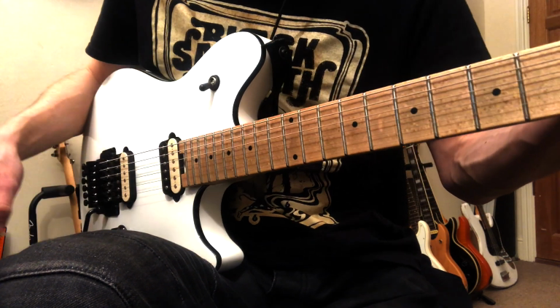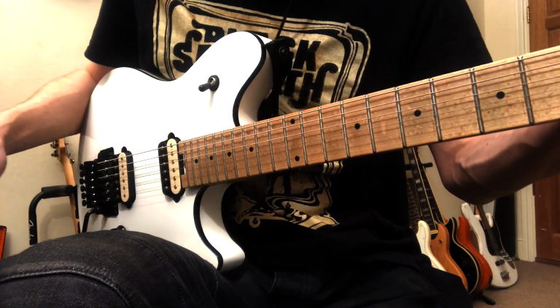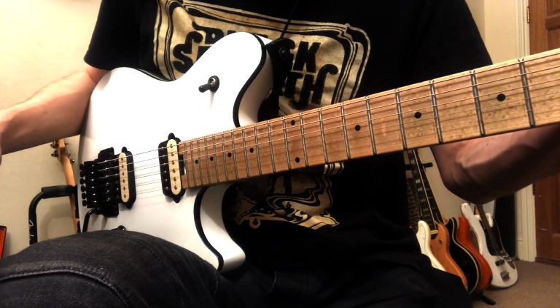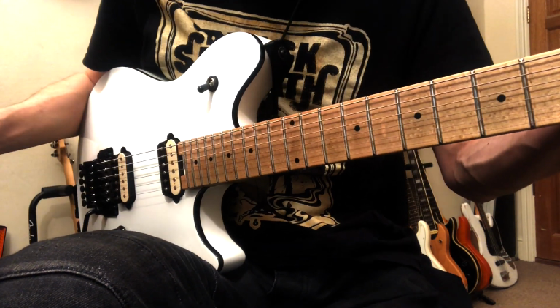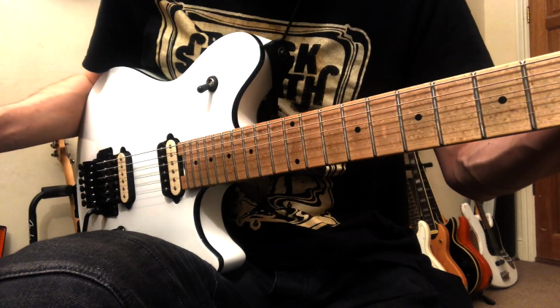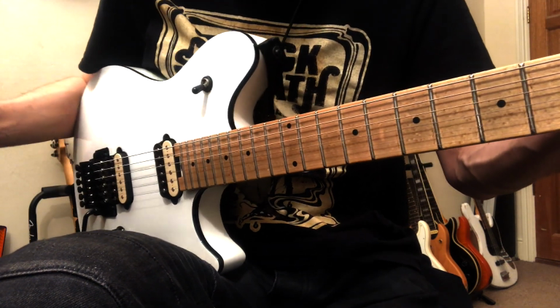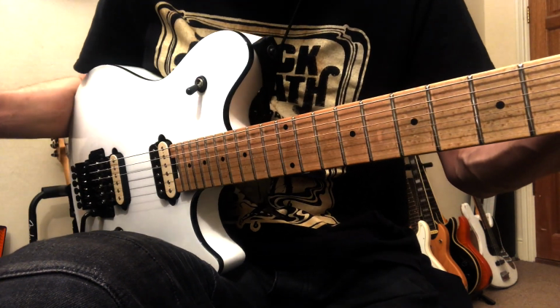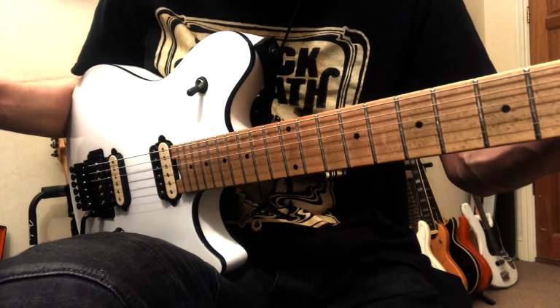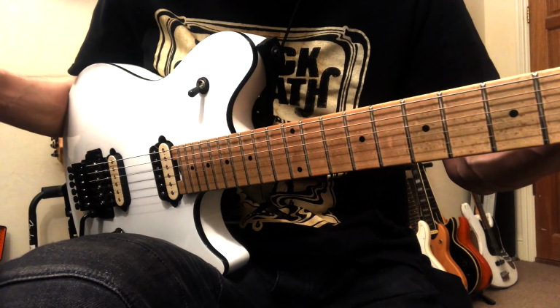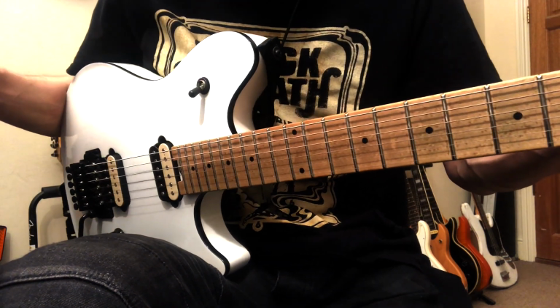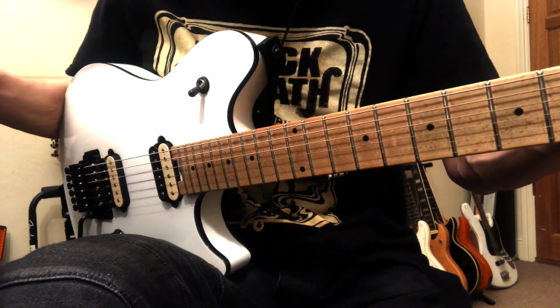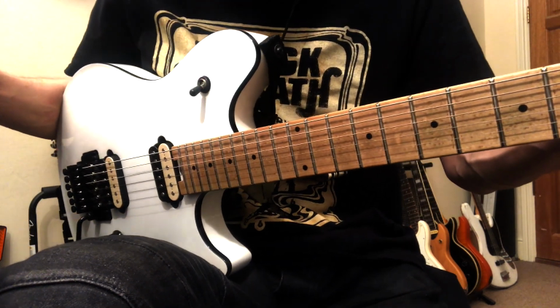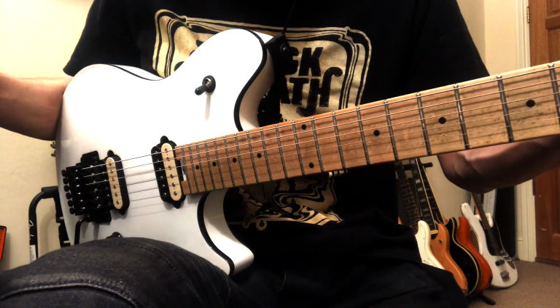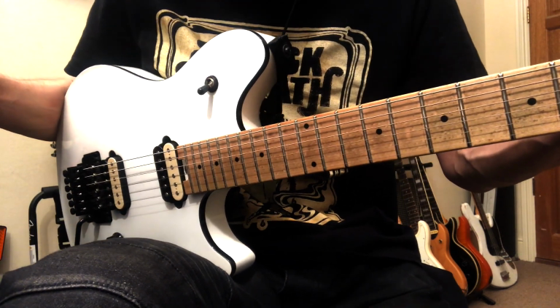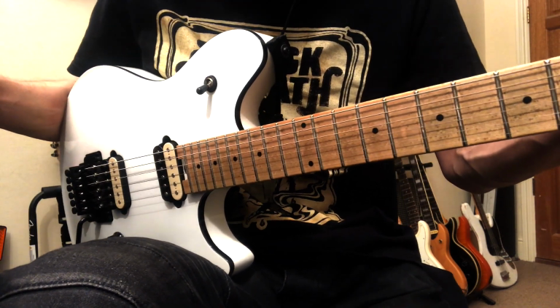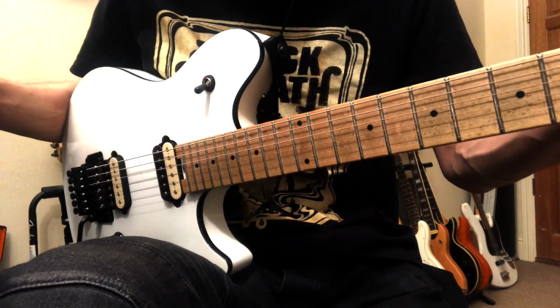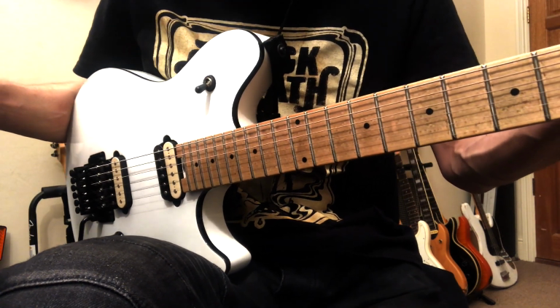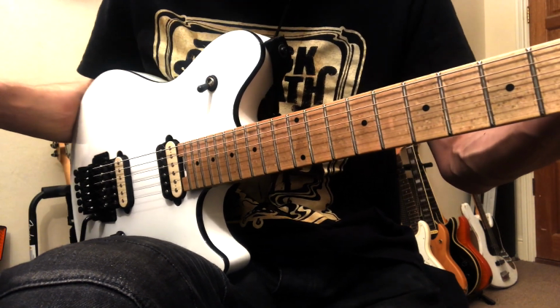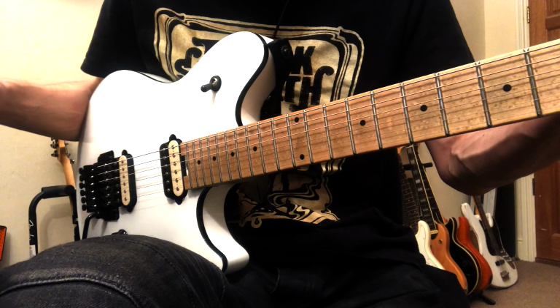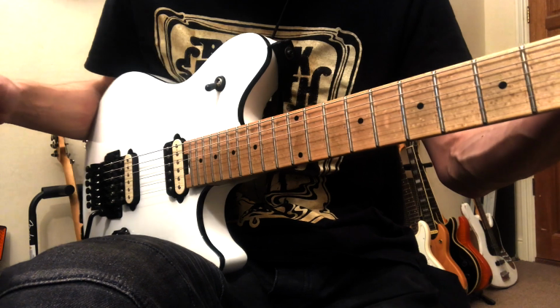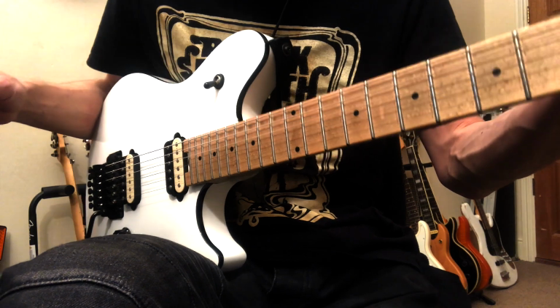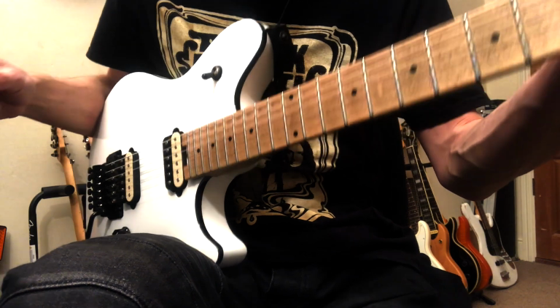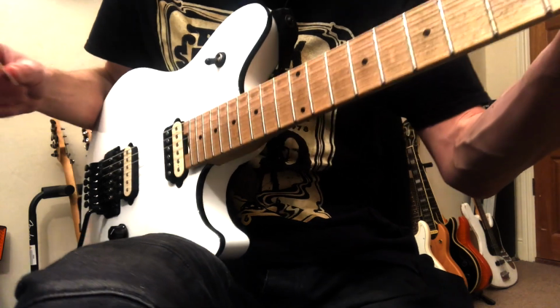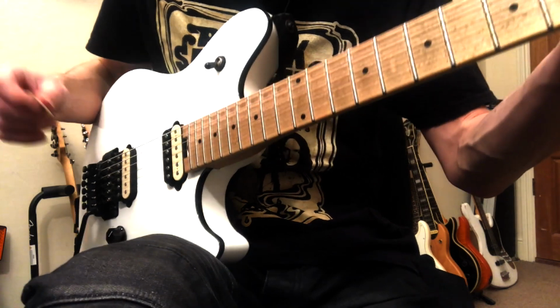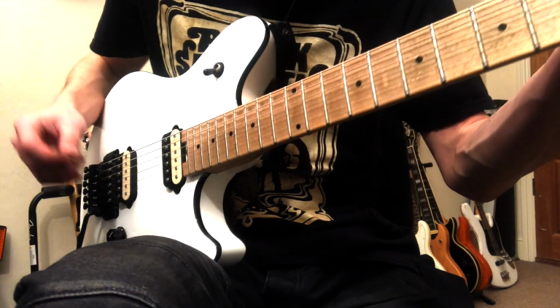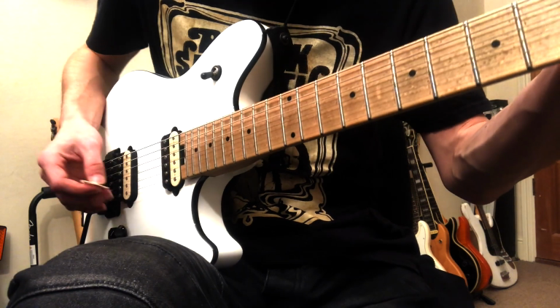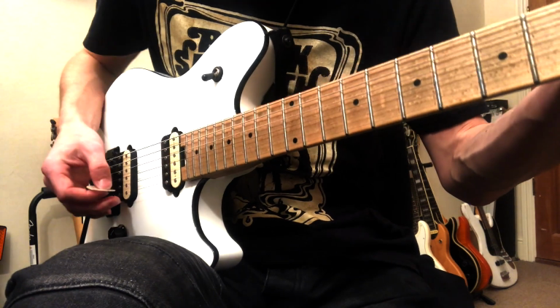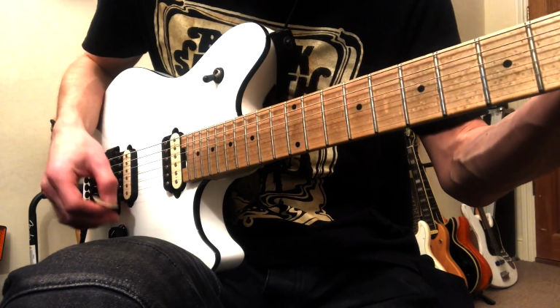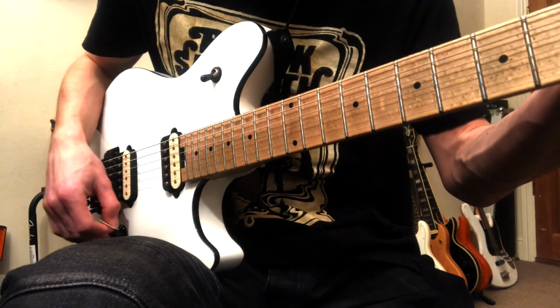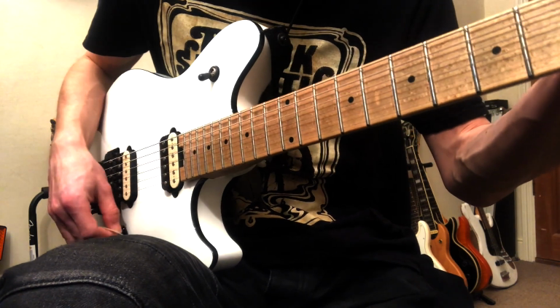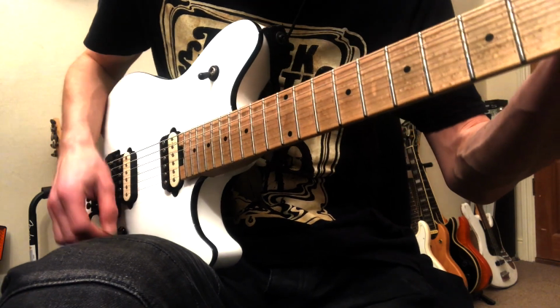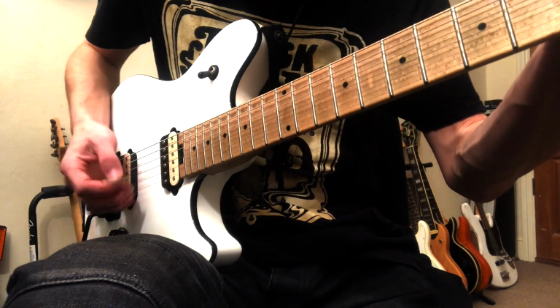Here's how to play the hard part of the Mine or Mine solo. I'm going to play it really slowly for you.